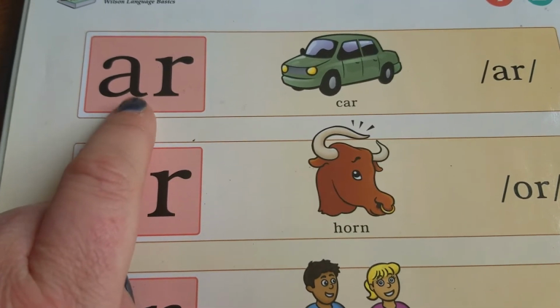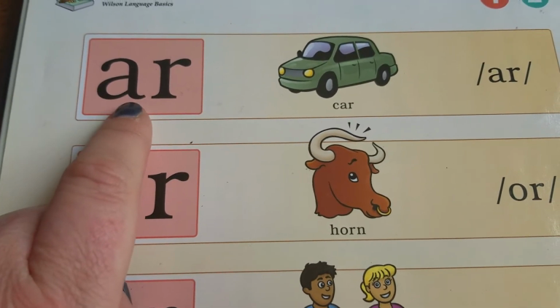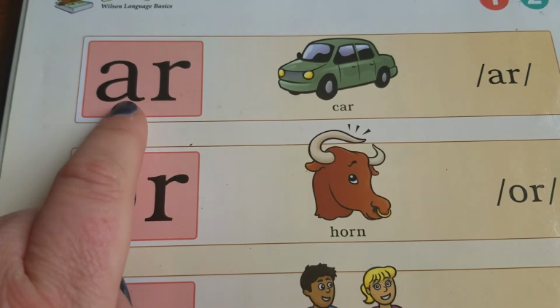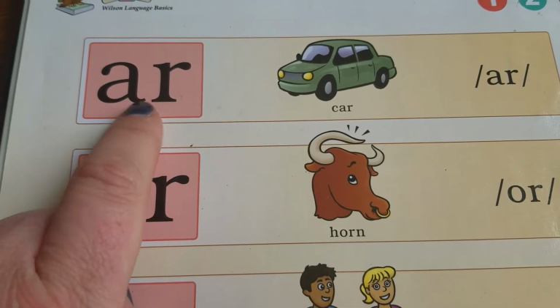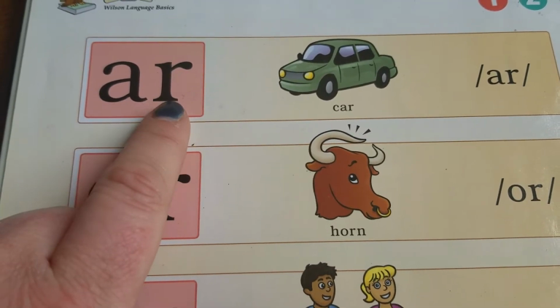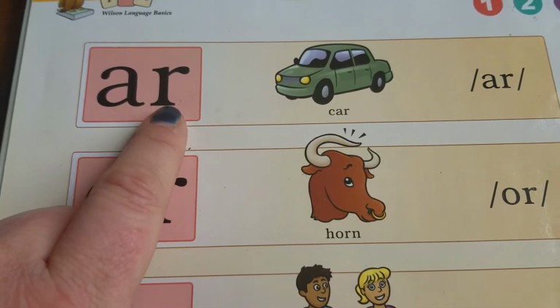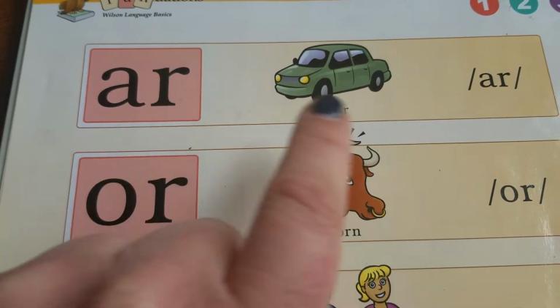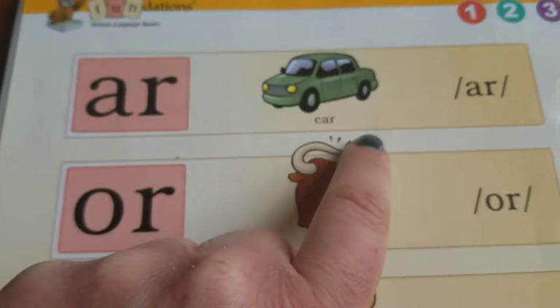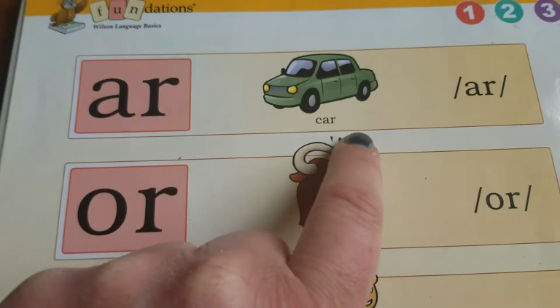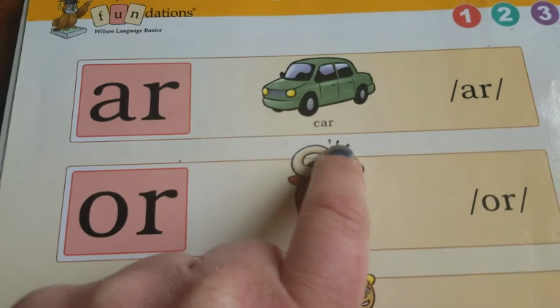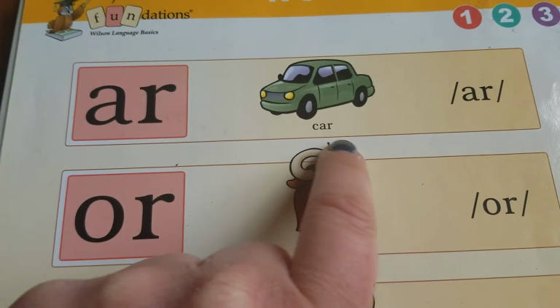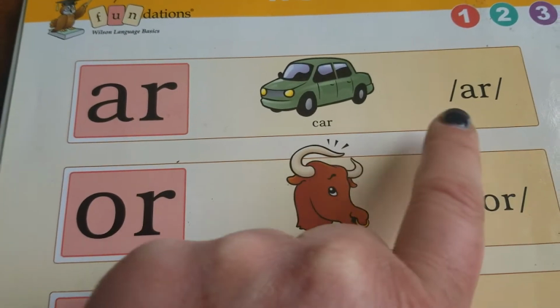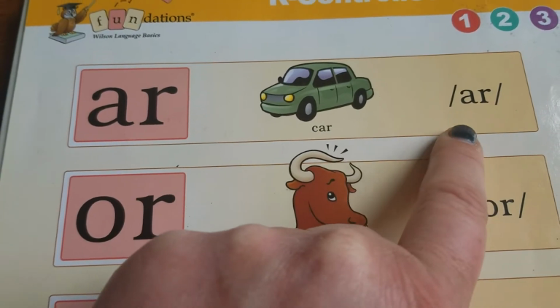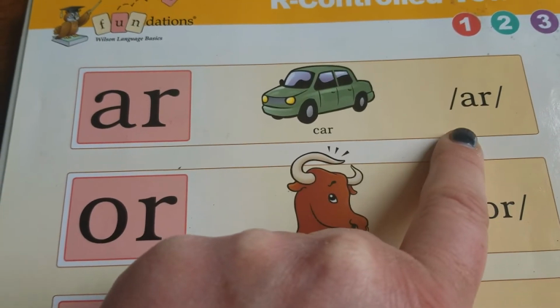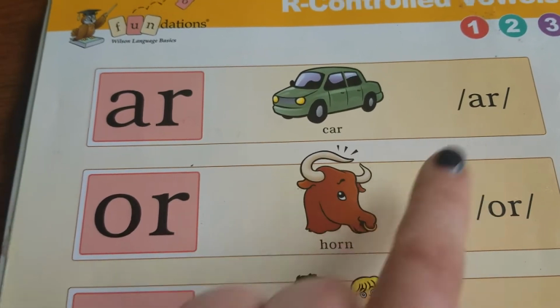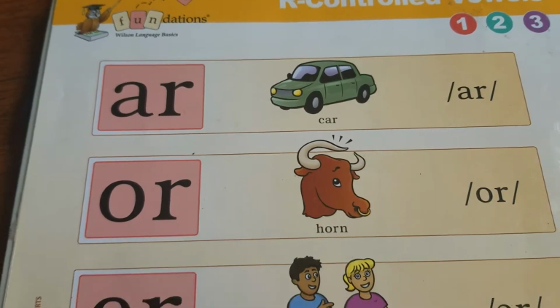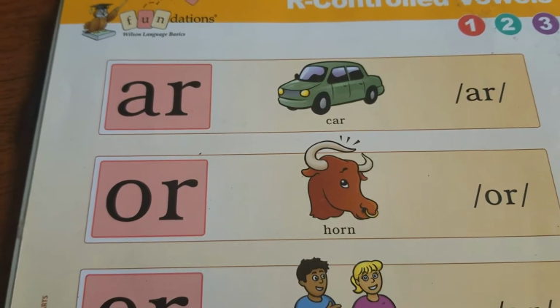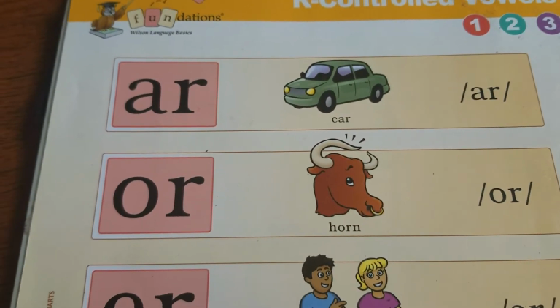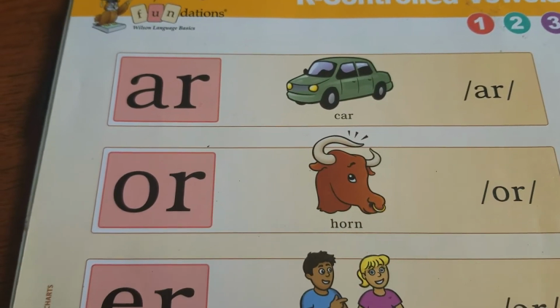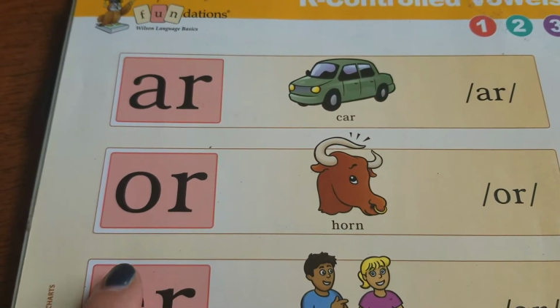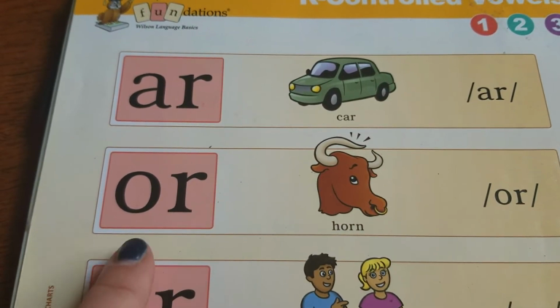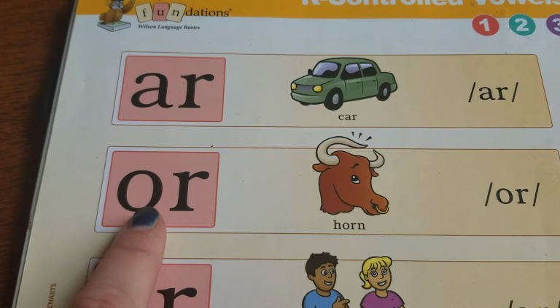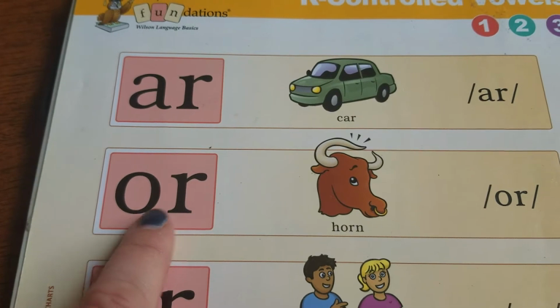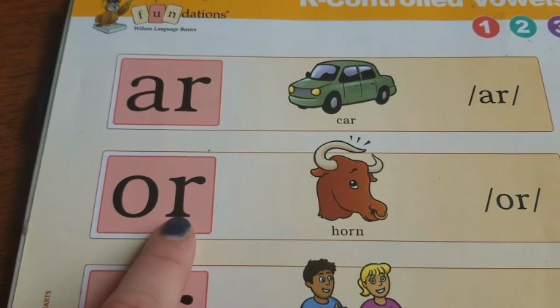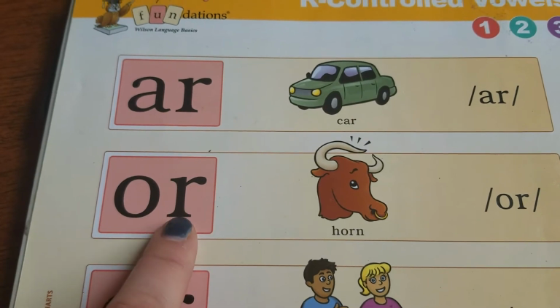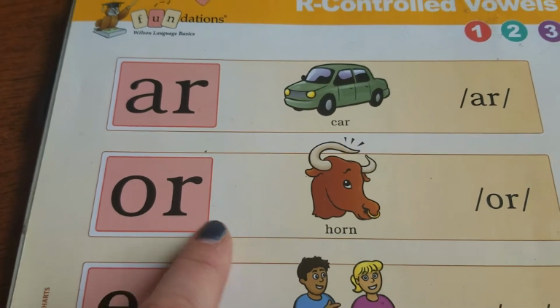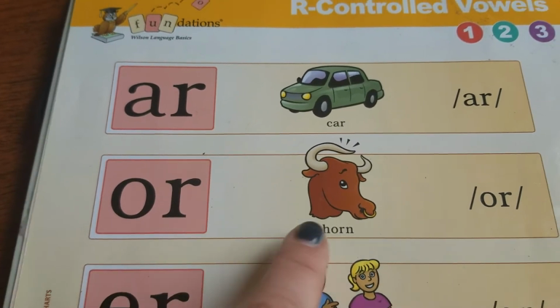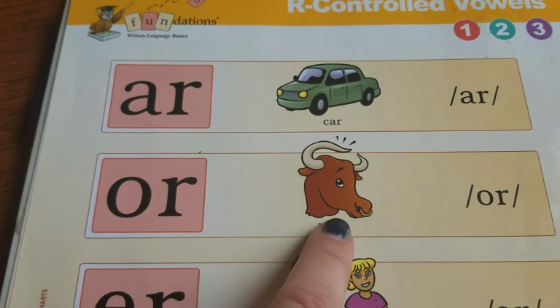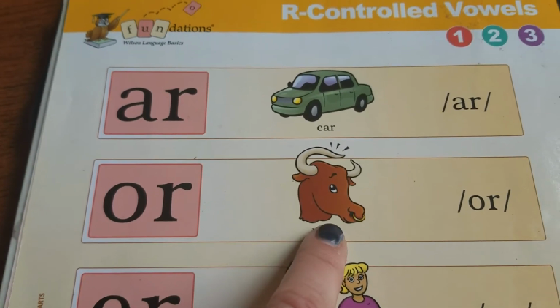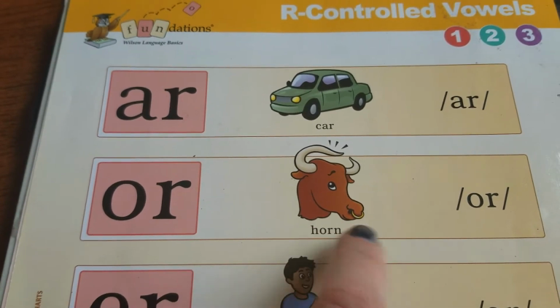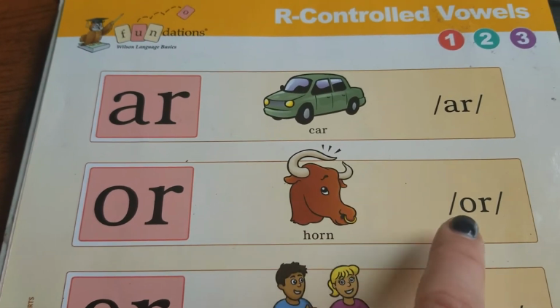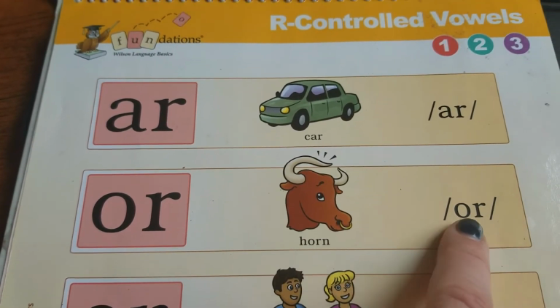A-R makes the sound in 'car.' O-R makes the sound in 'horn,' saying 'or.'